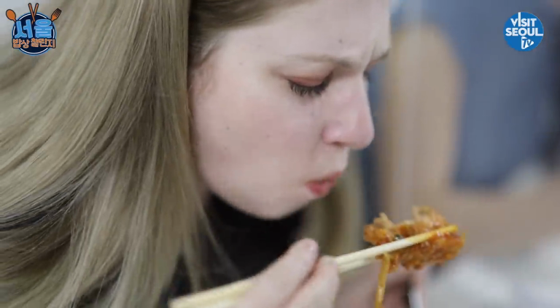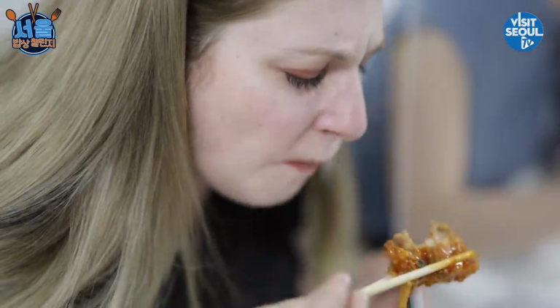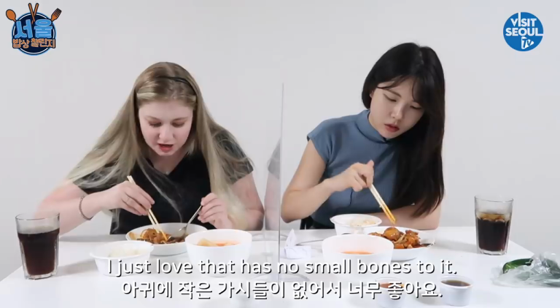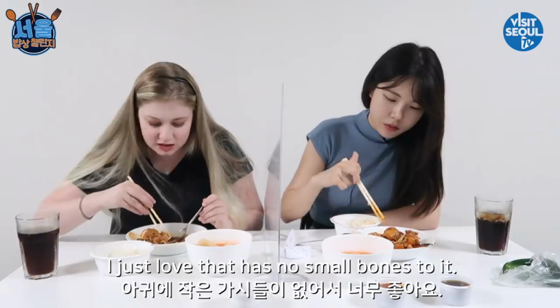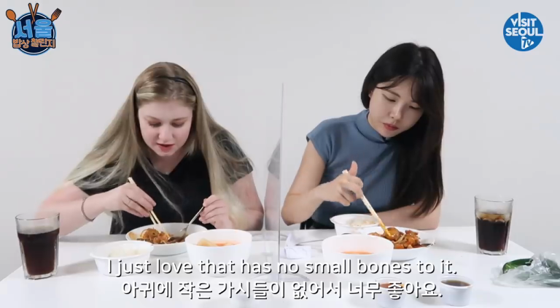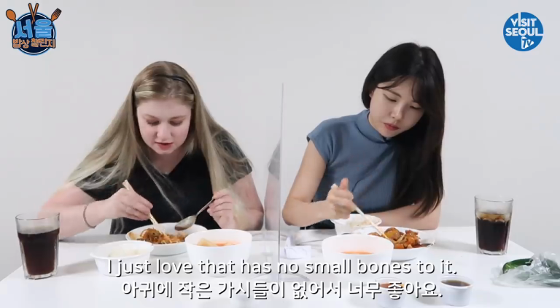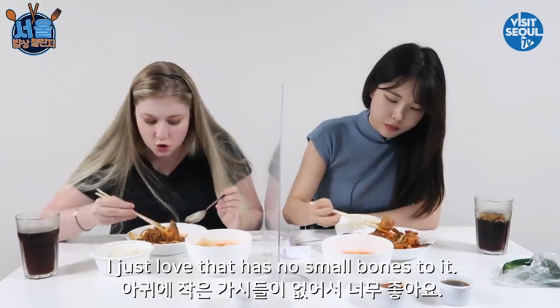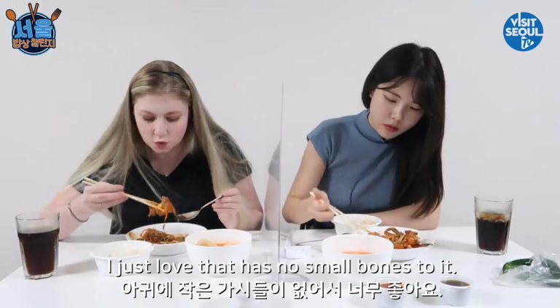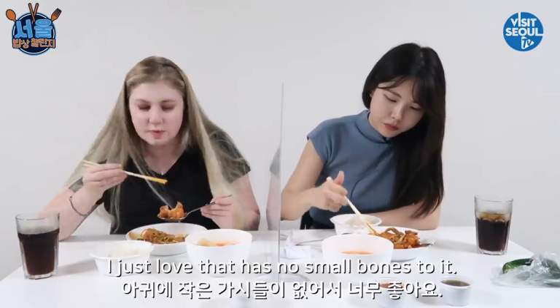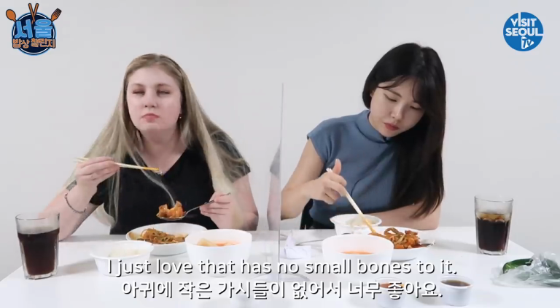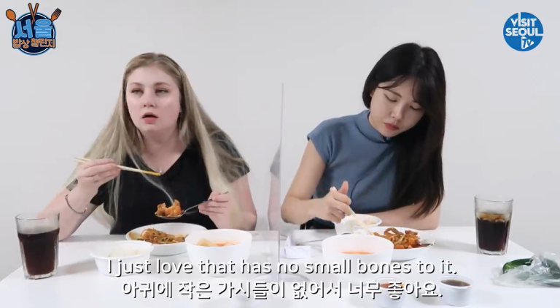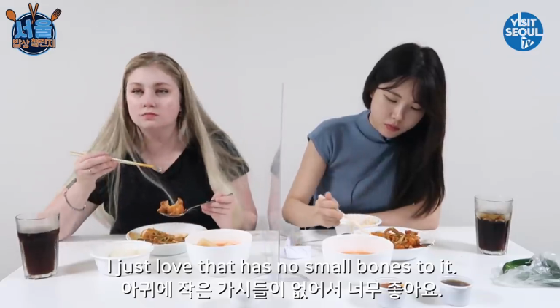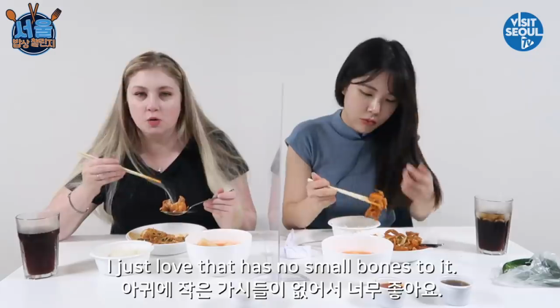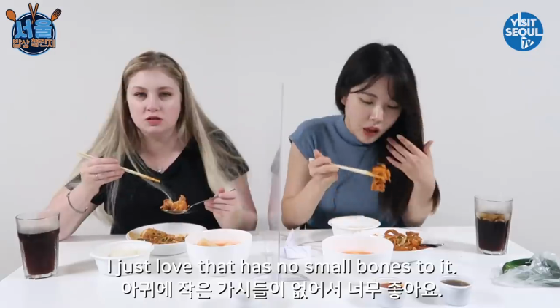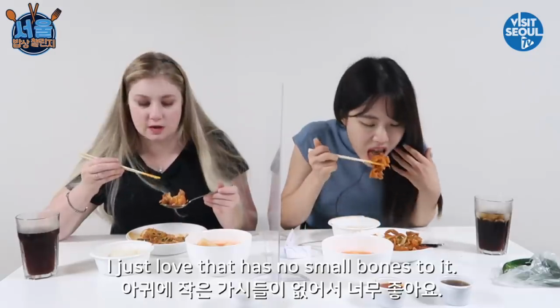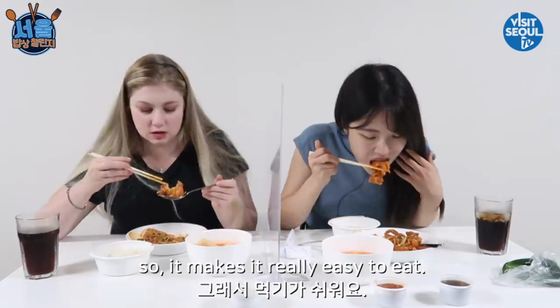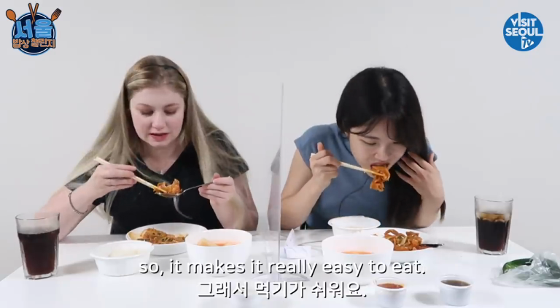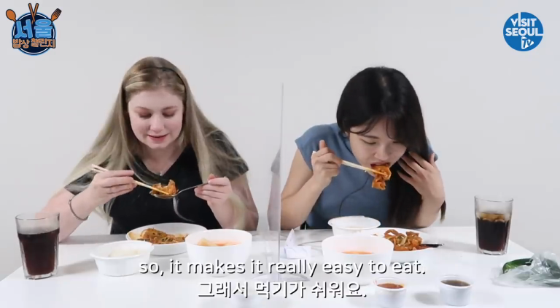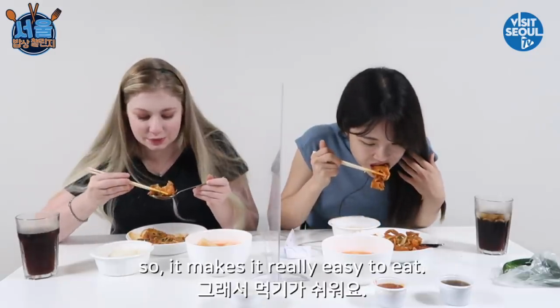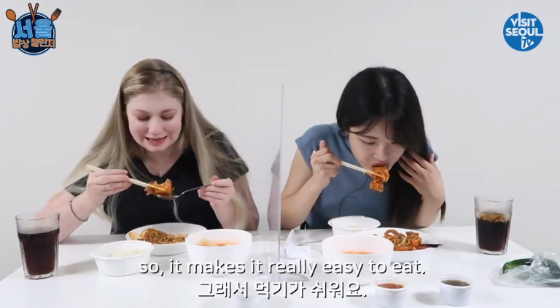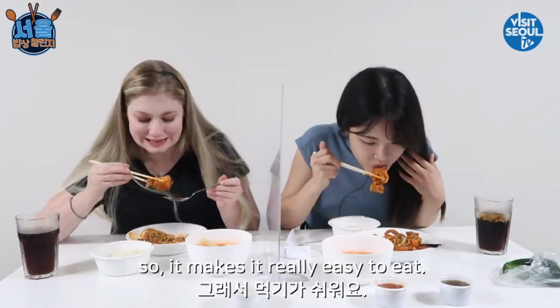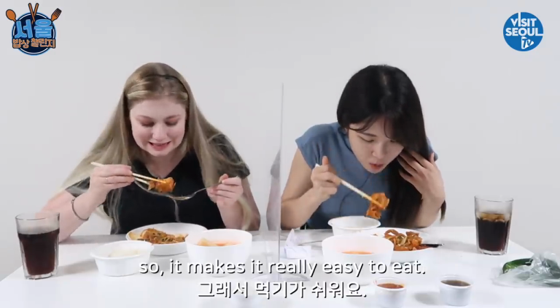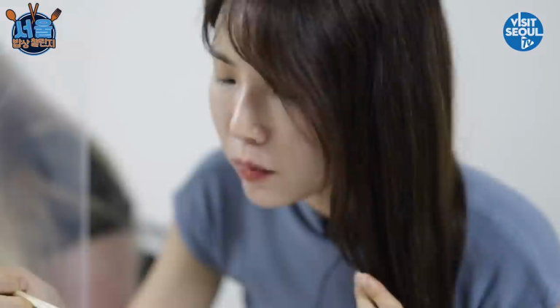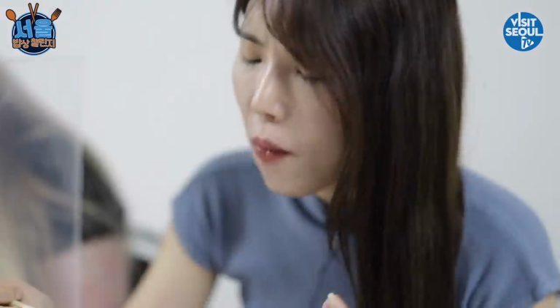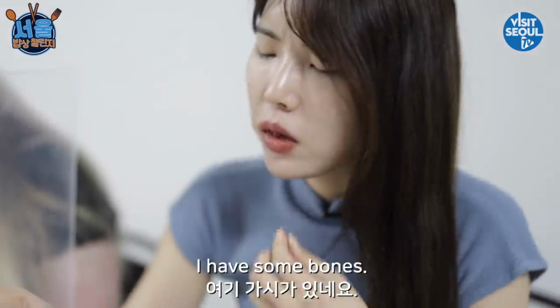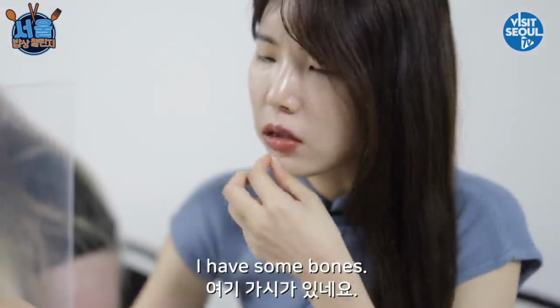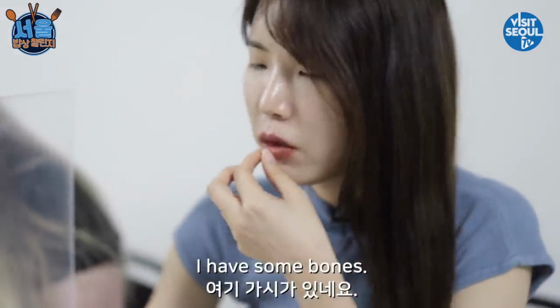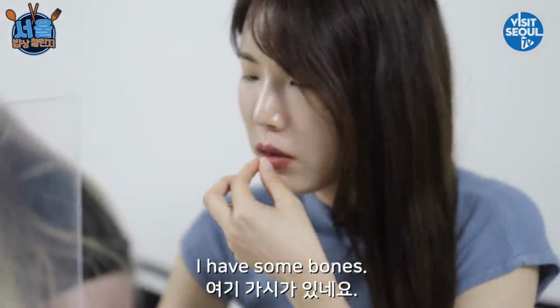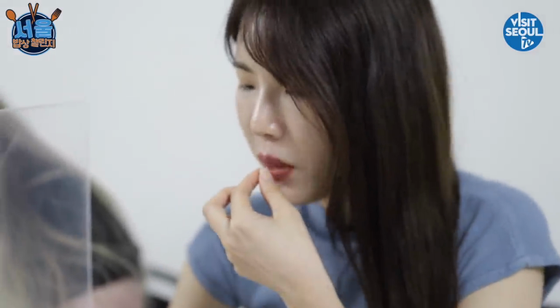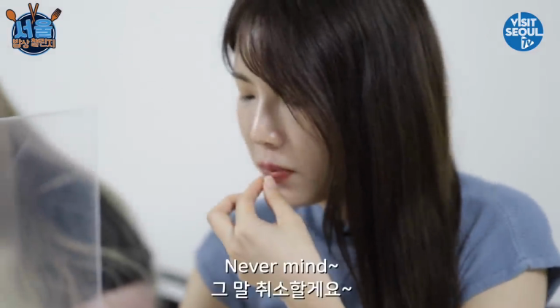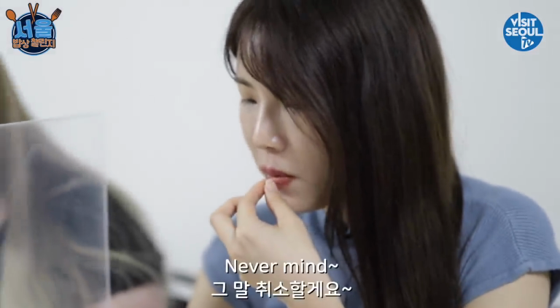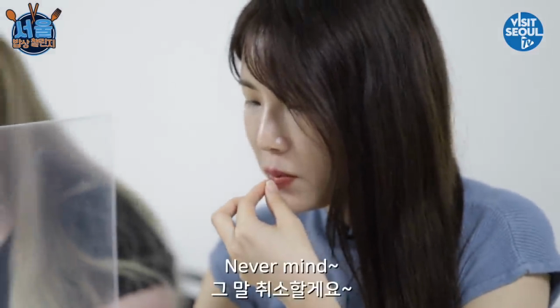I just love that it has no small bones to it, so it makes it really easy to eat. I got some bones. Oh, never mind.